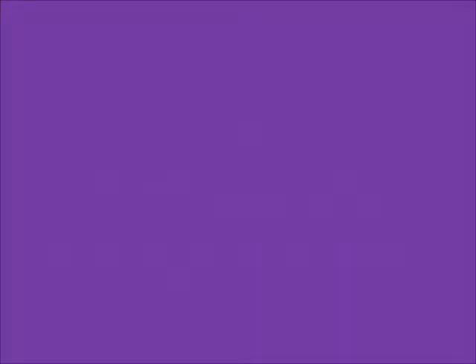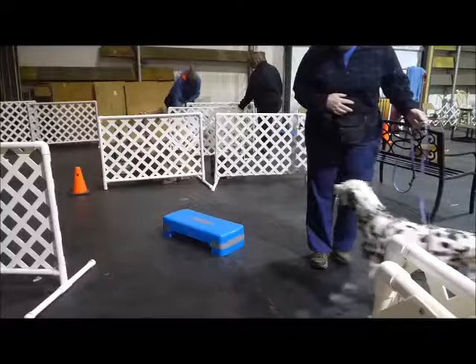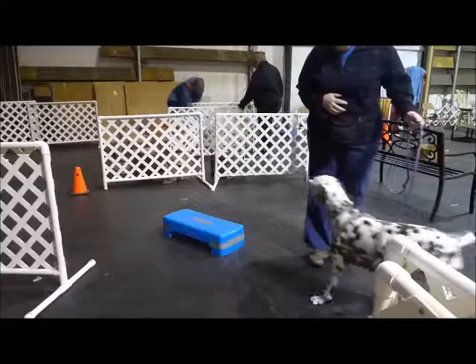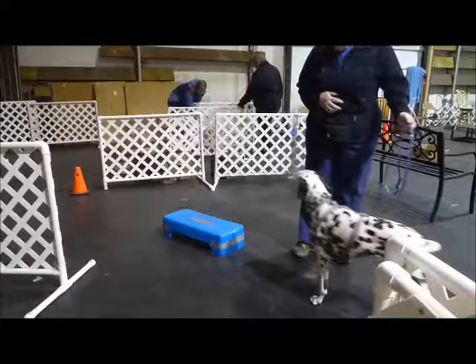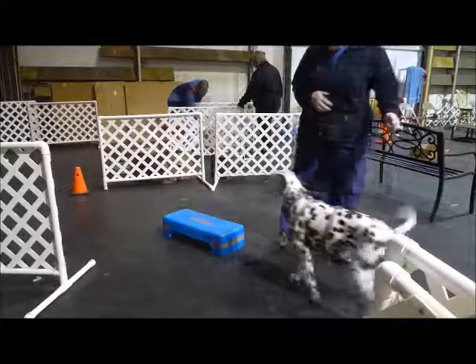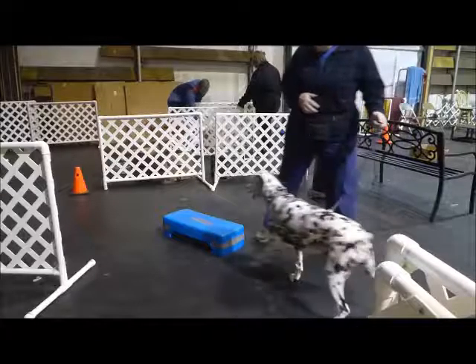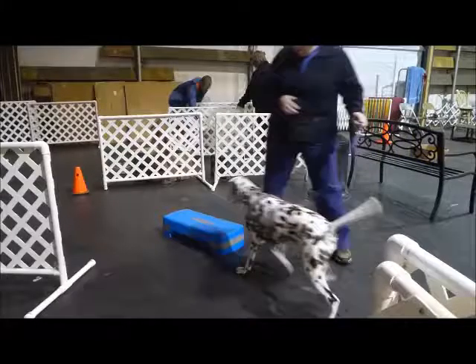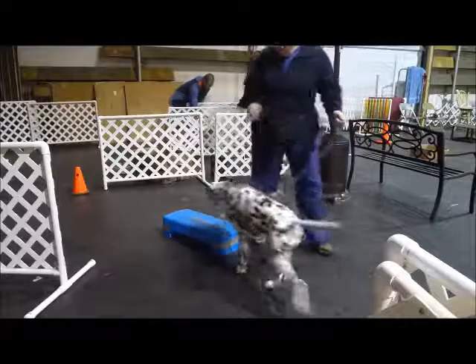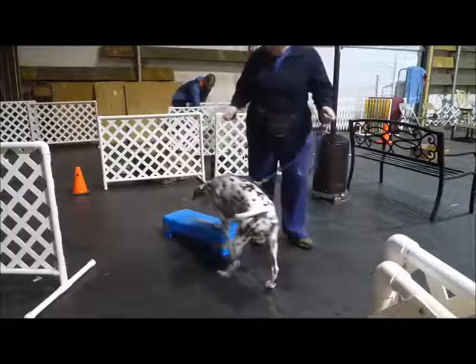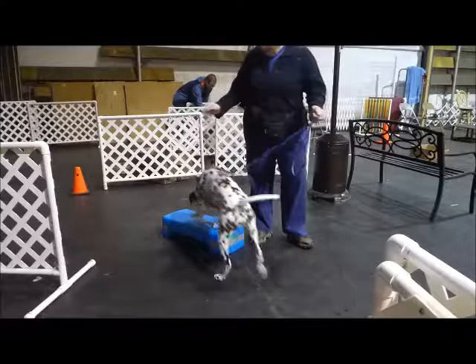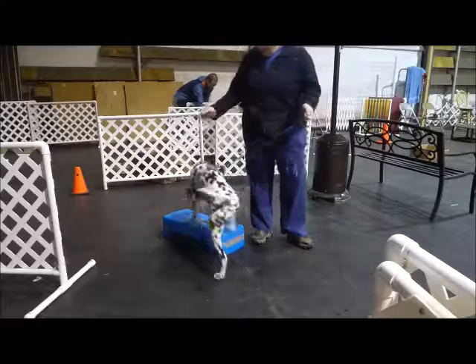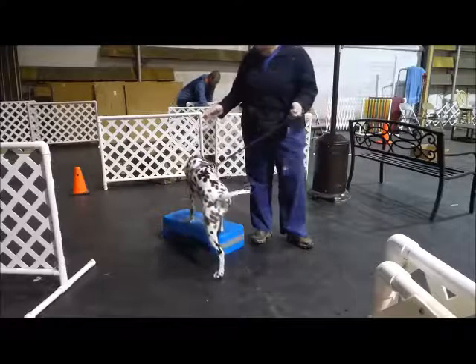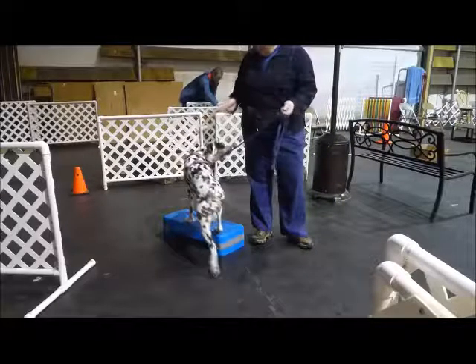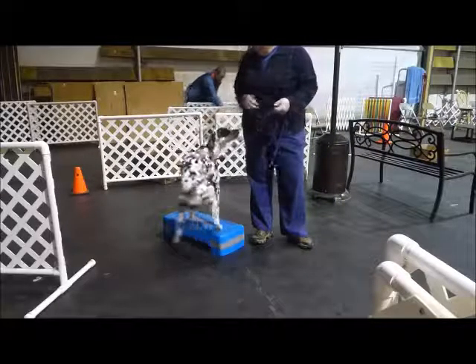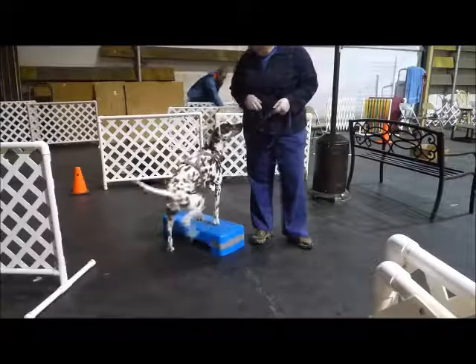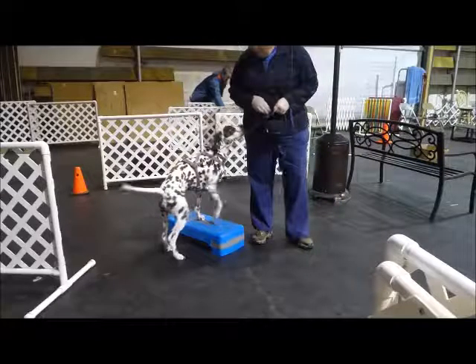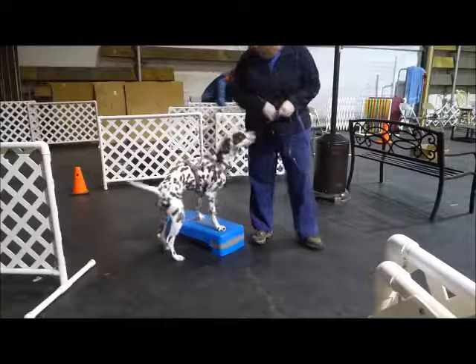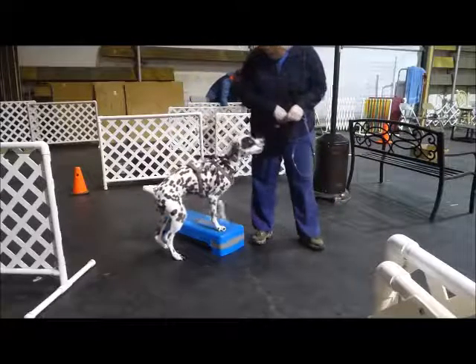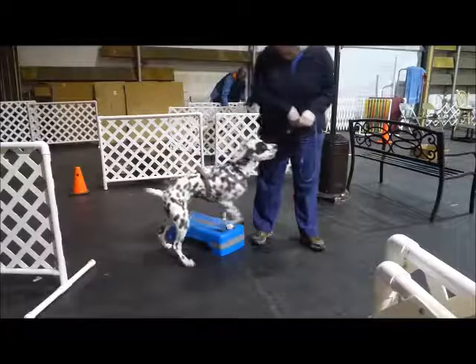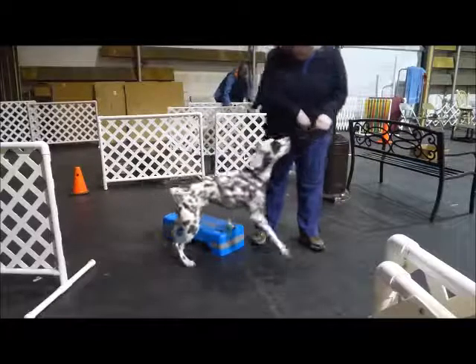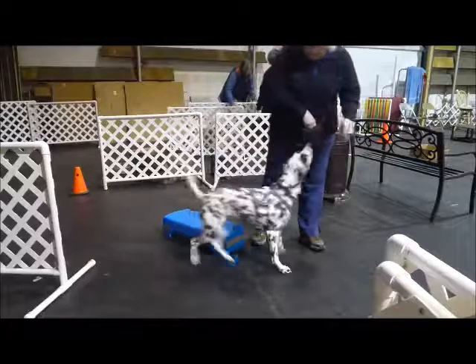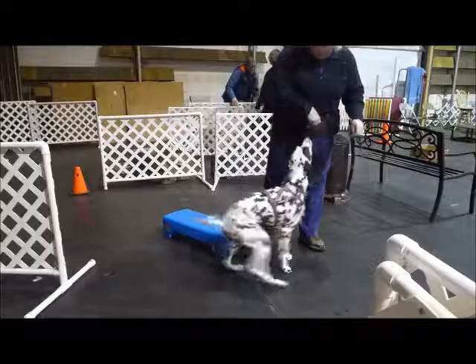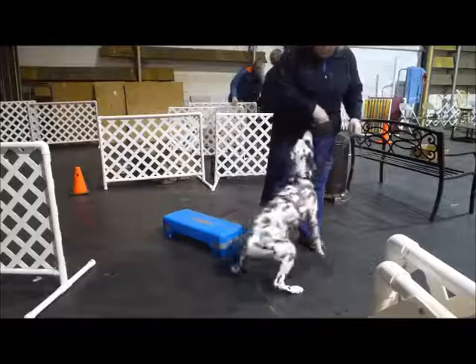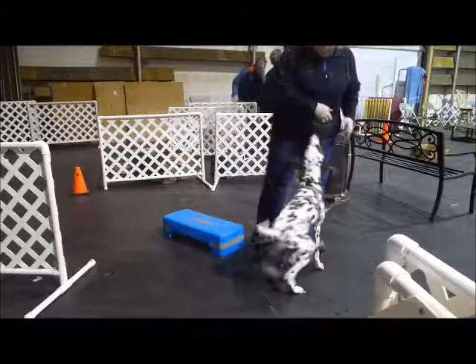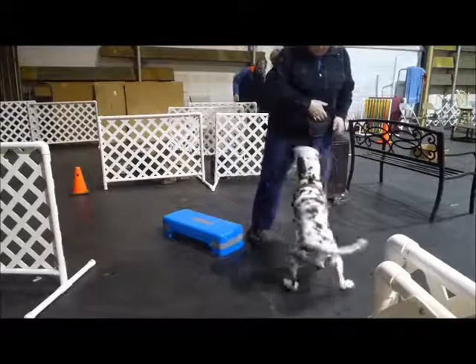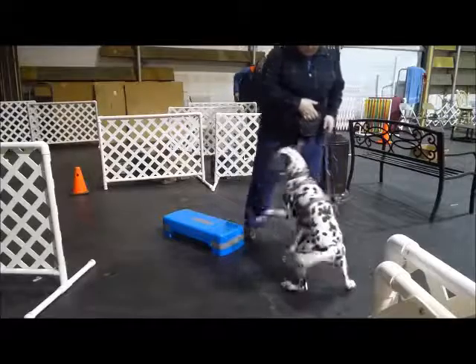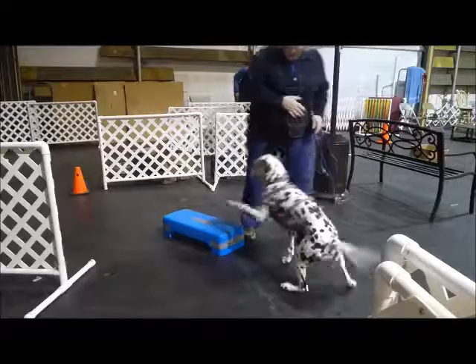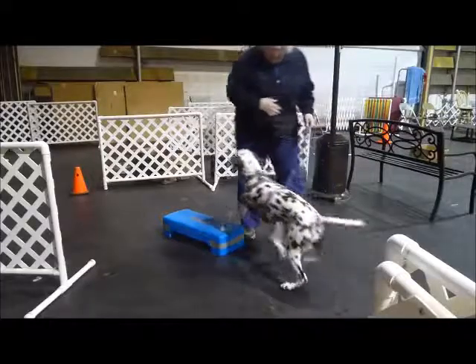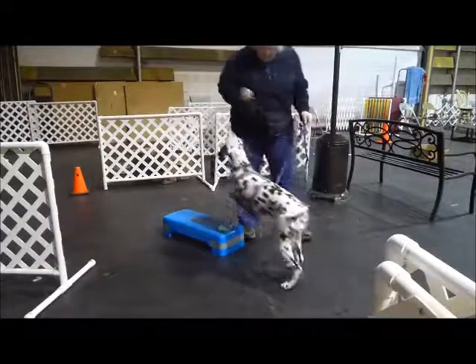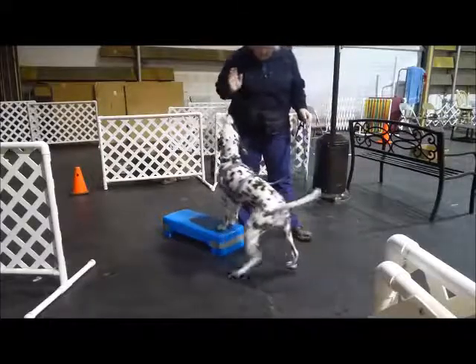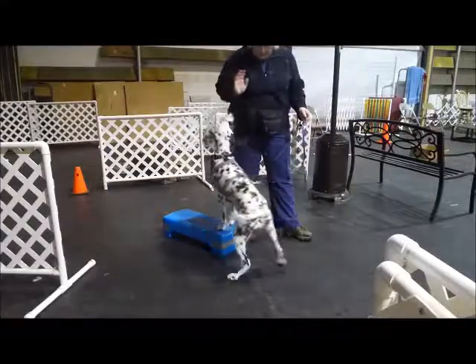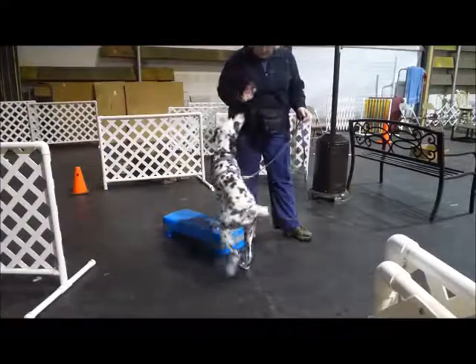Okay, pause. What? That's not even a cue you know. Hands? Yeah.